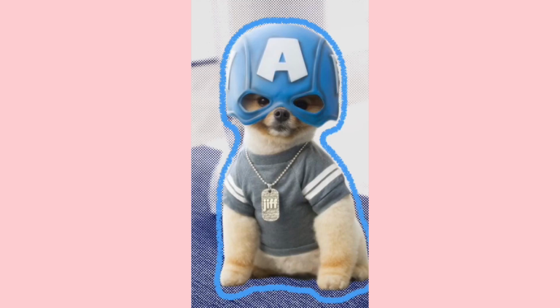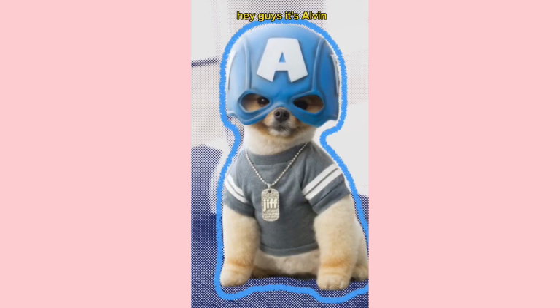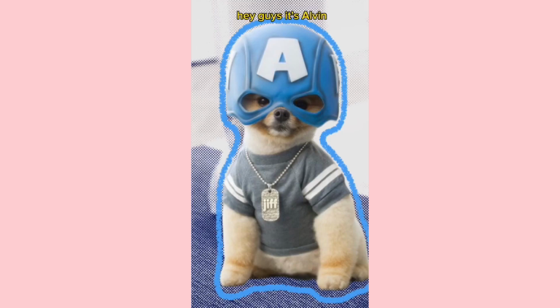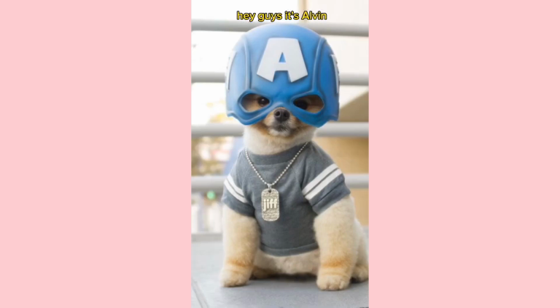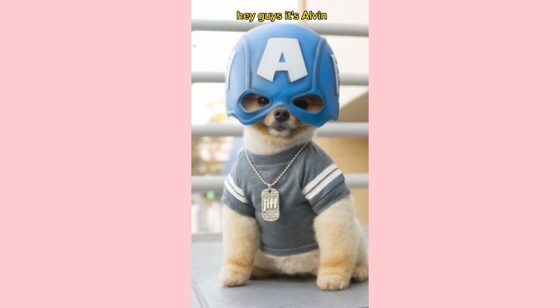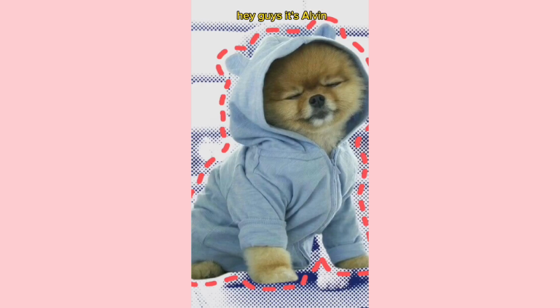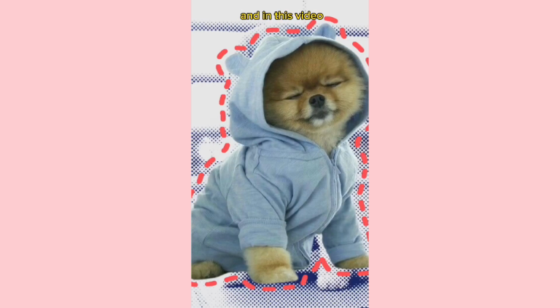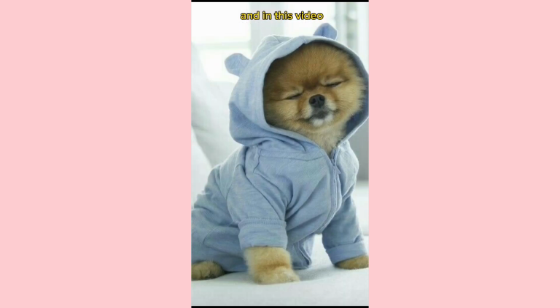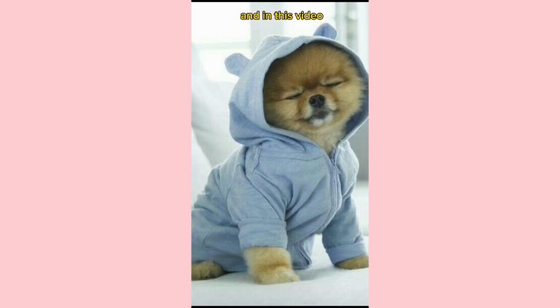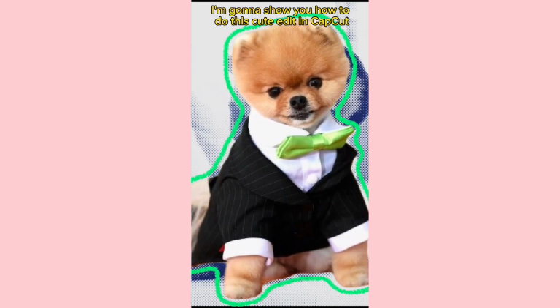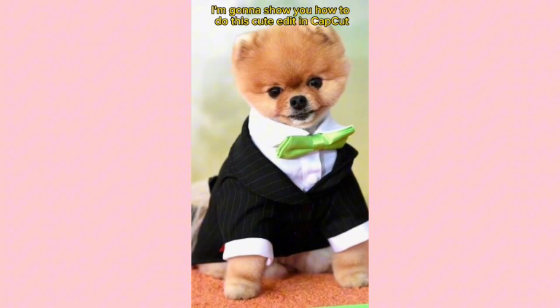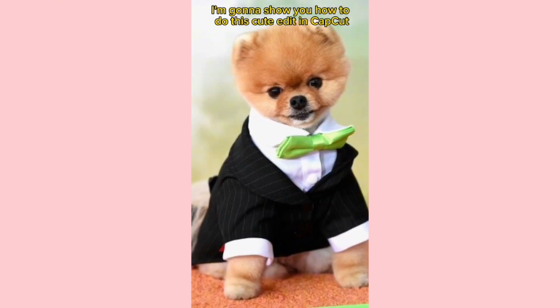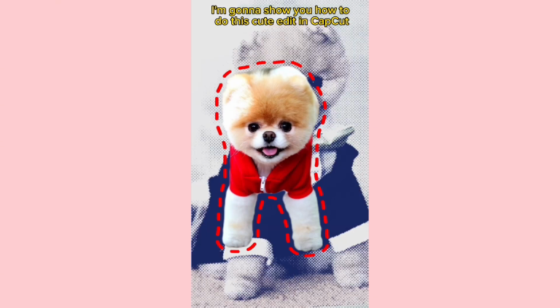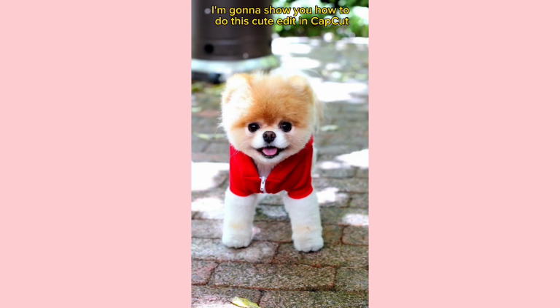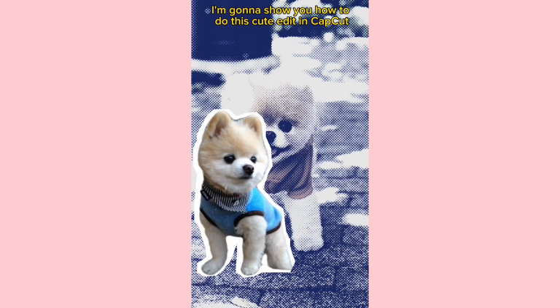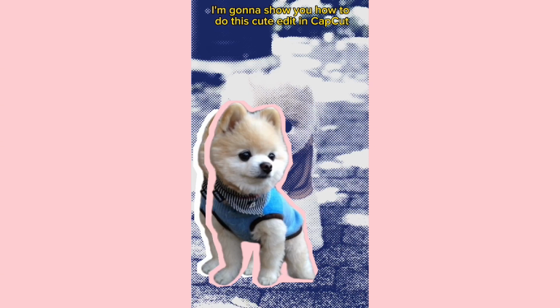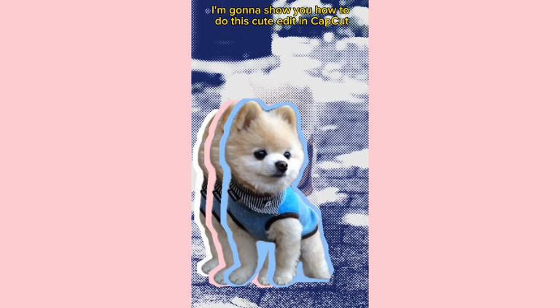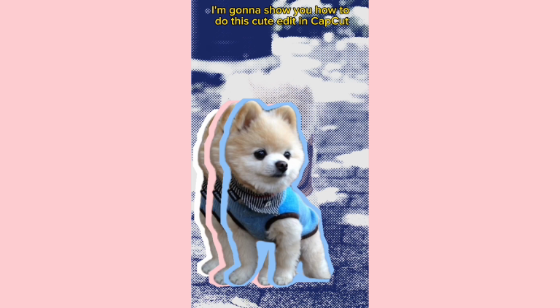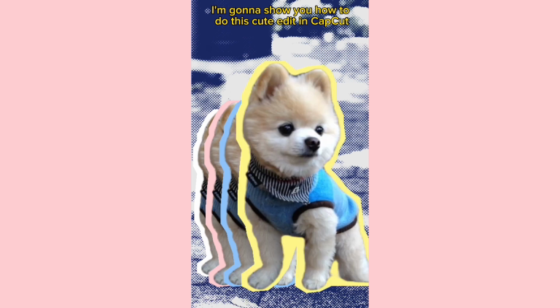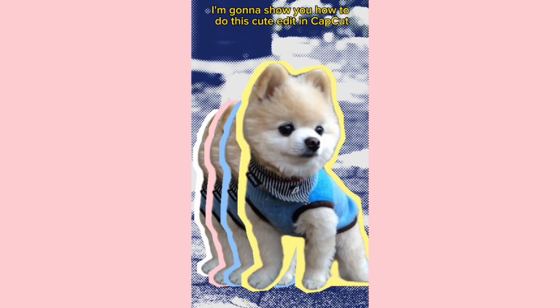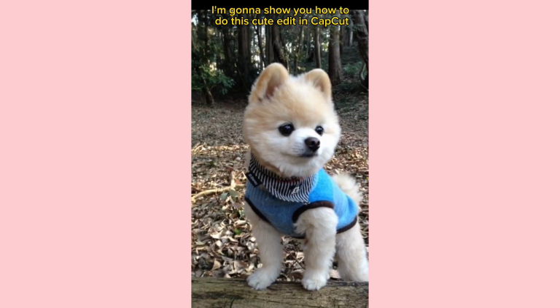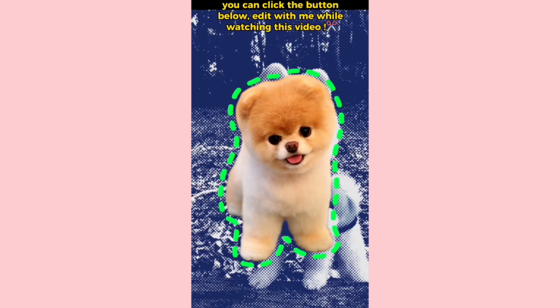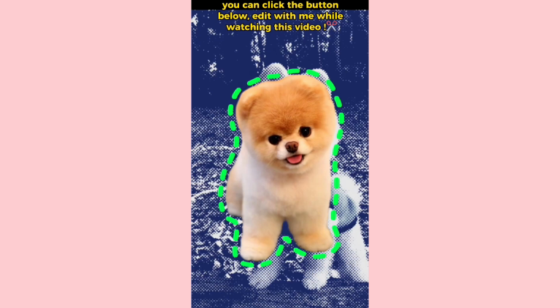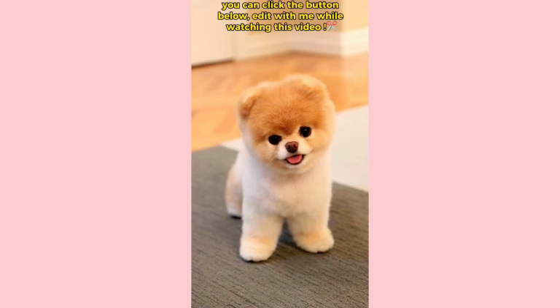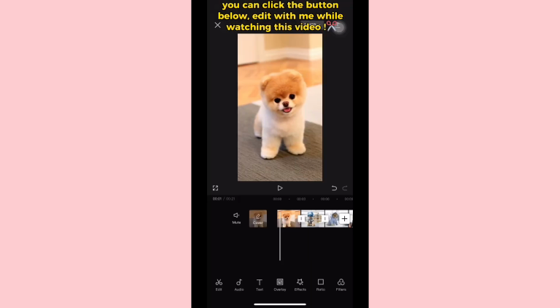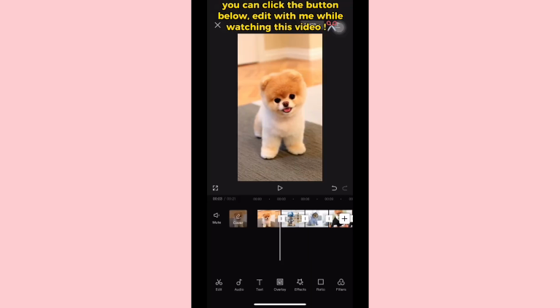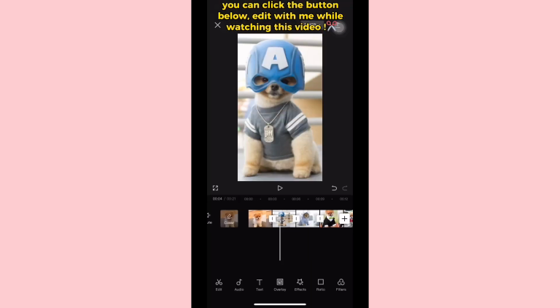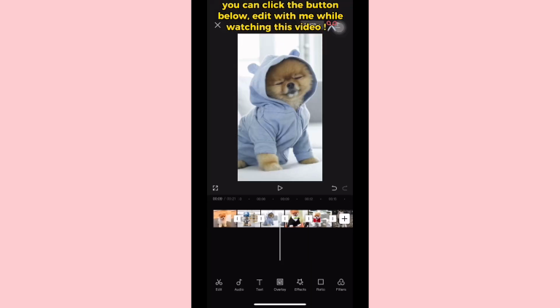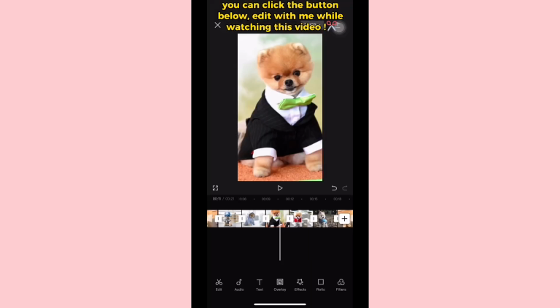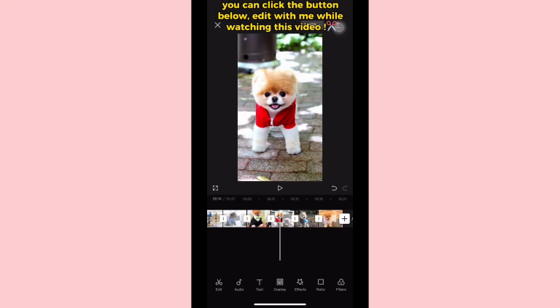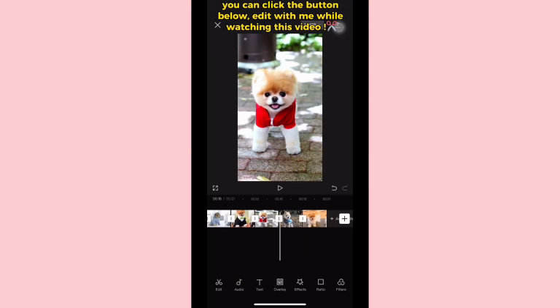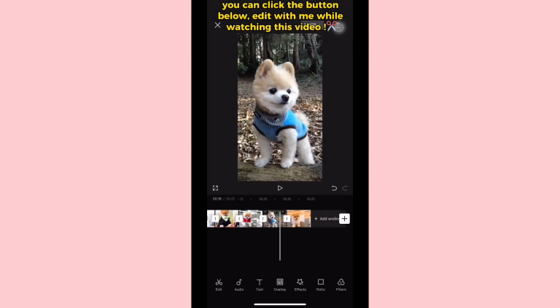Hey guys, it's Alvin and in this video I'm going to show you how to do this cute edit using CapCut. You can click the button below so you can edit with me as you watch.